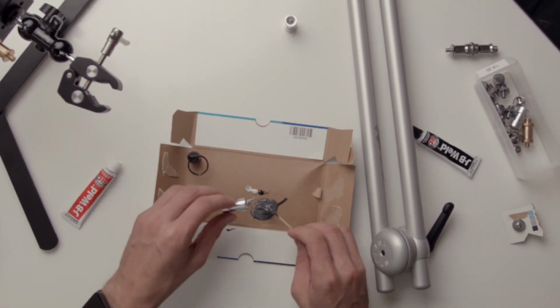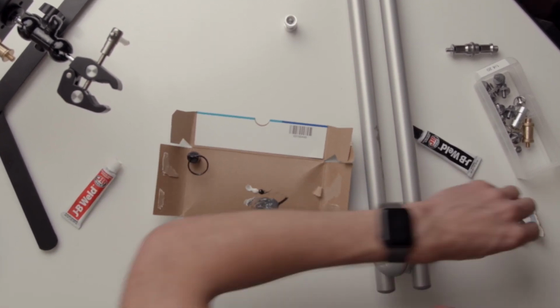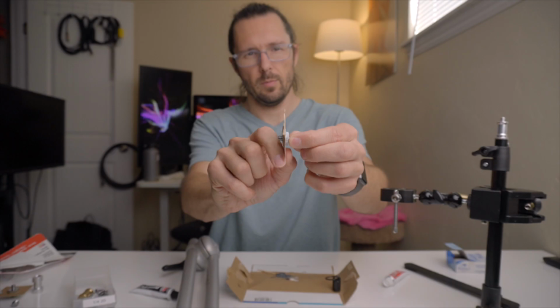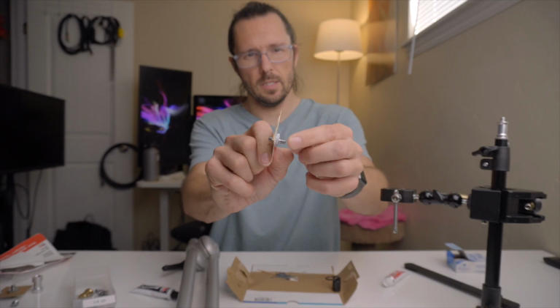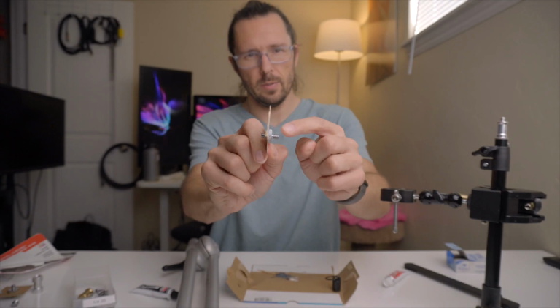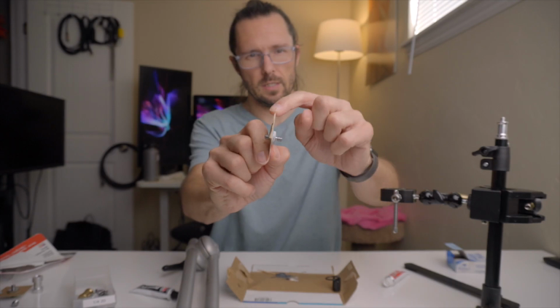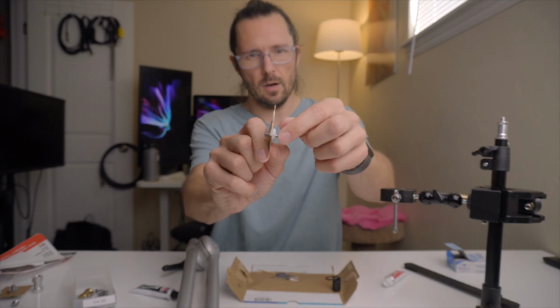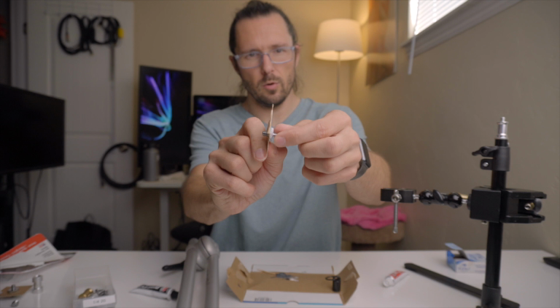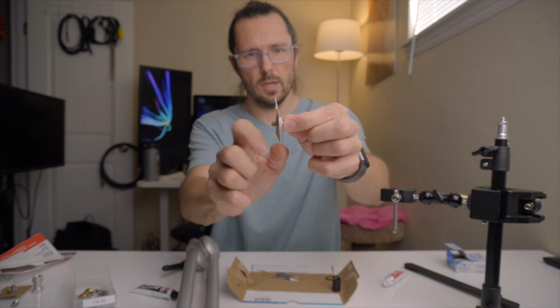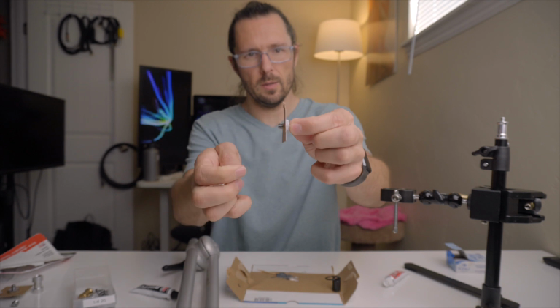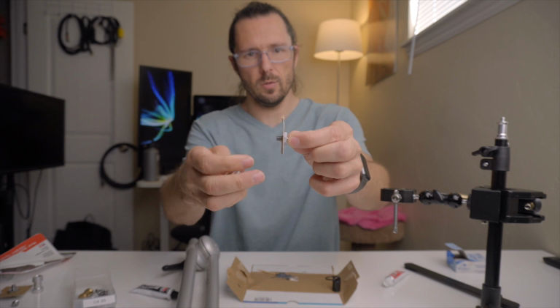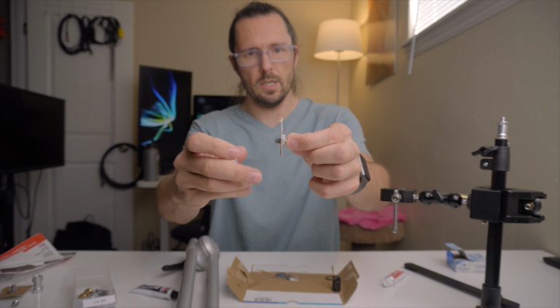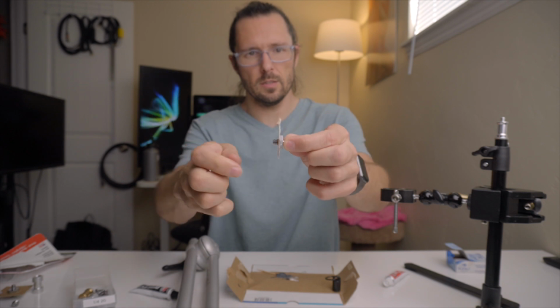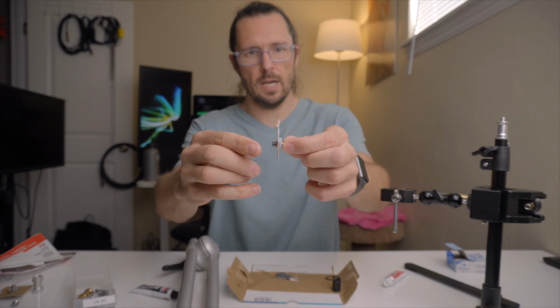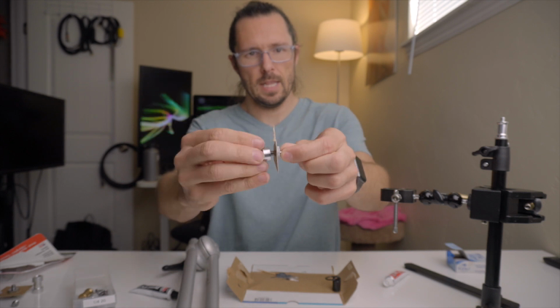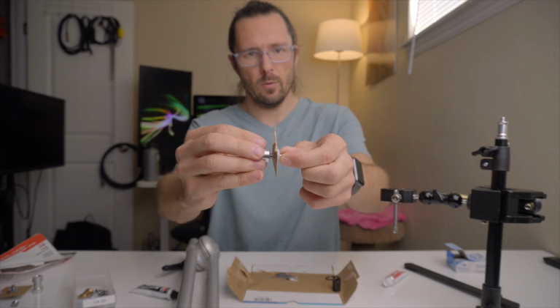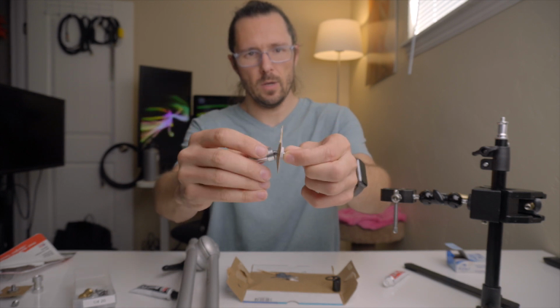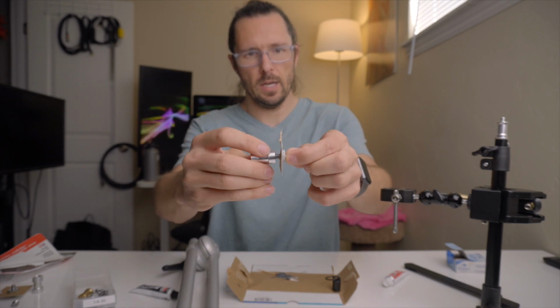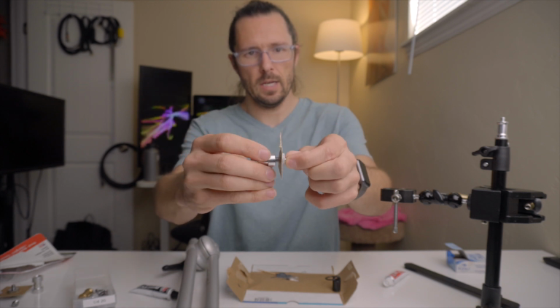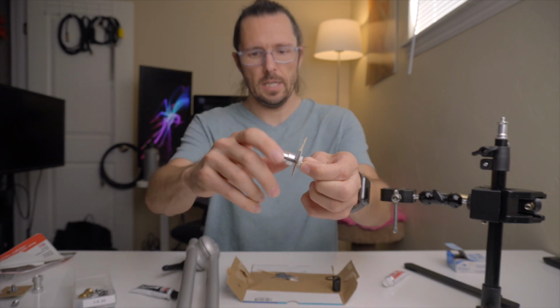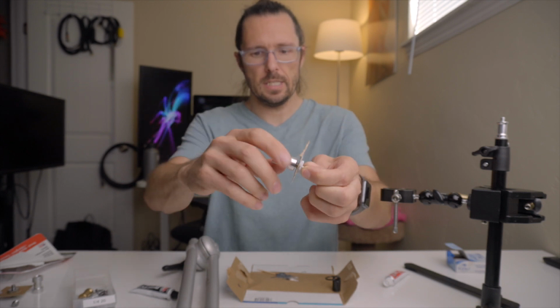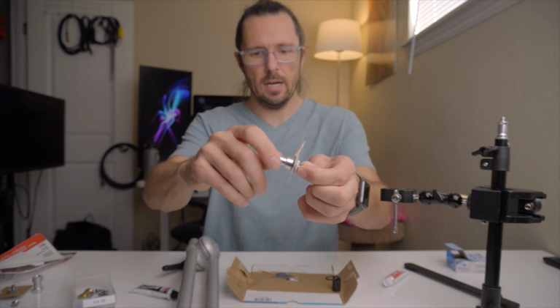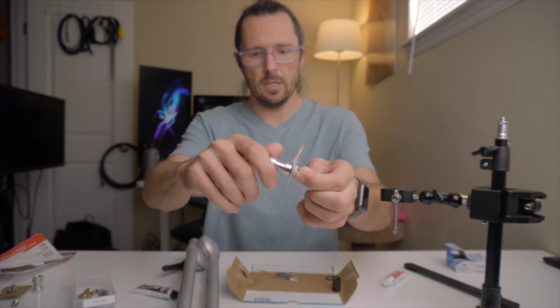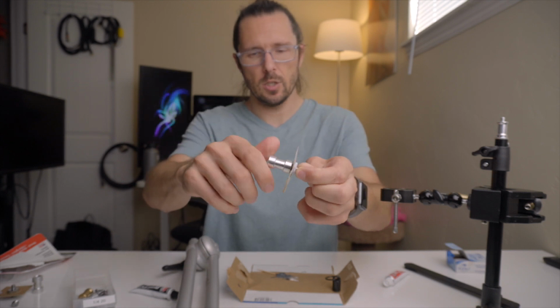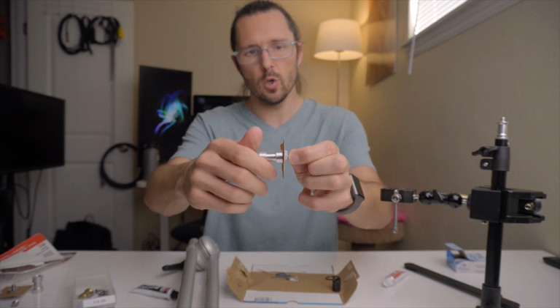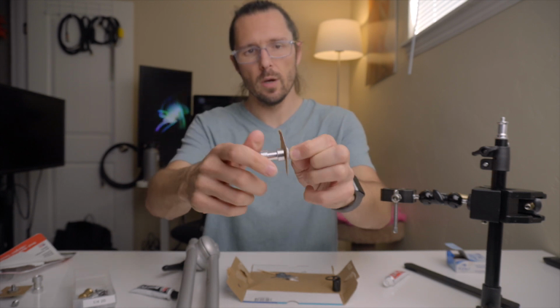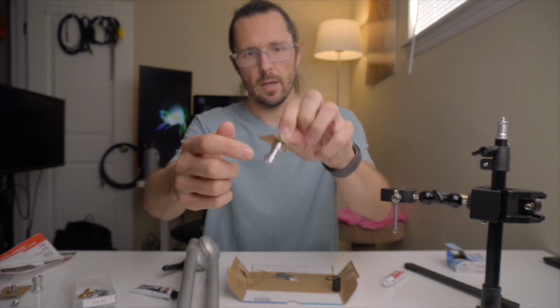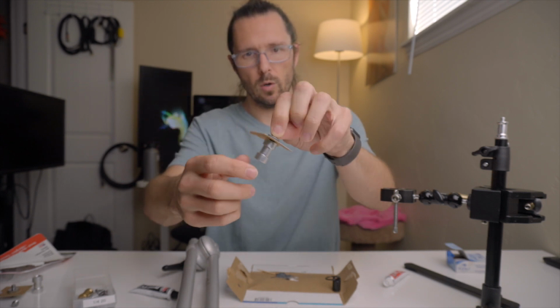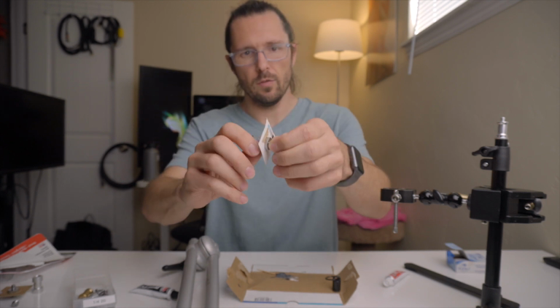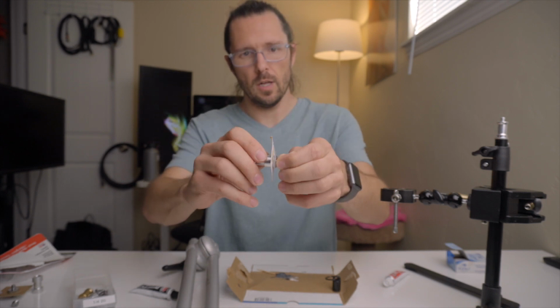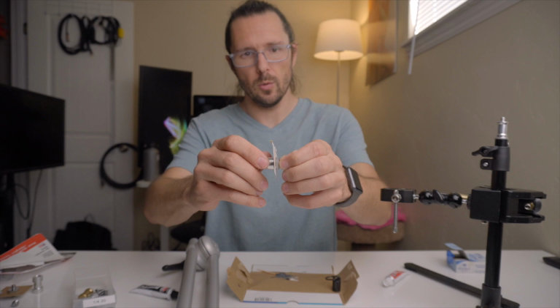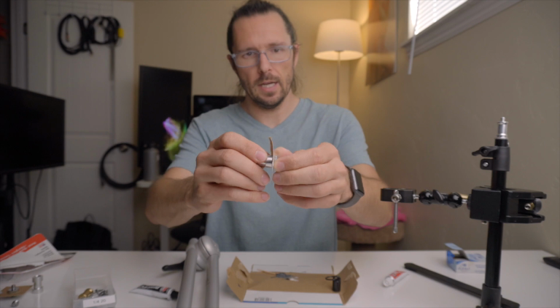I placed little pieces of cardboard between either side so that when I slide this down into the tube, it won't fall all the way down.